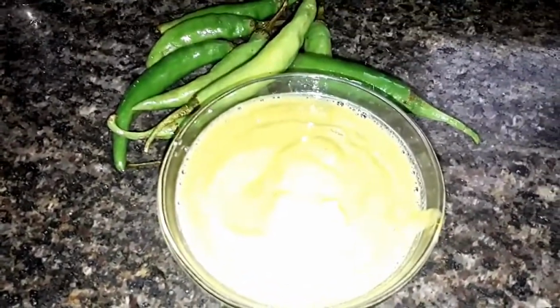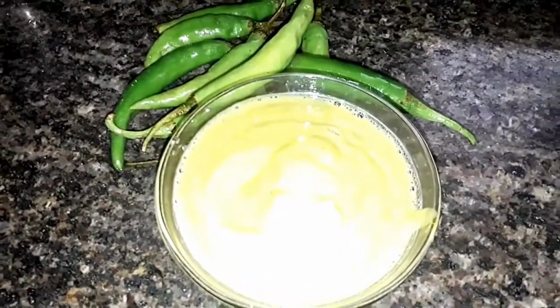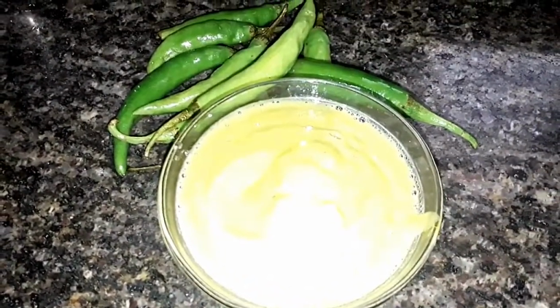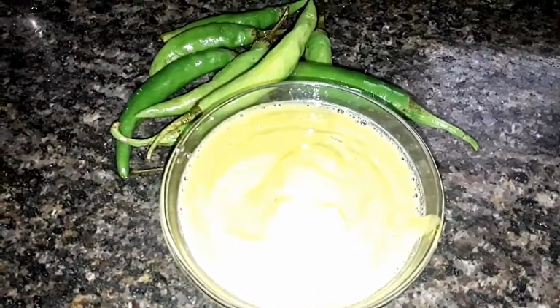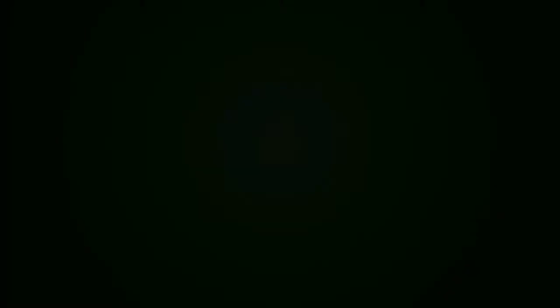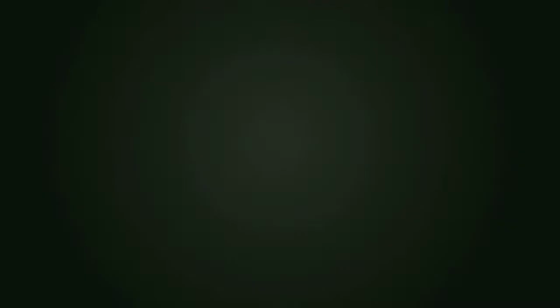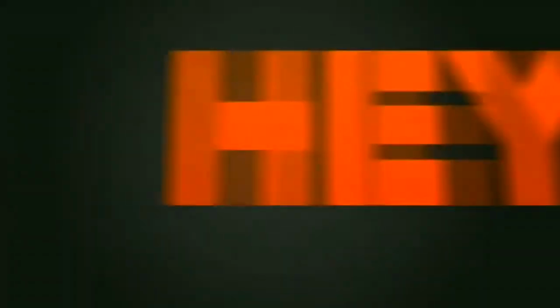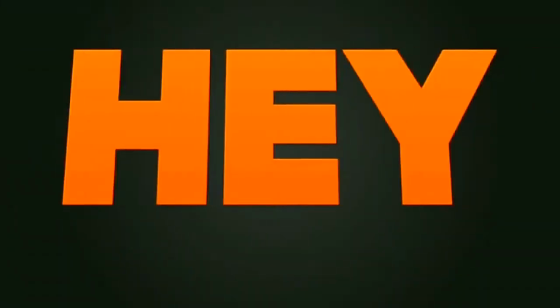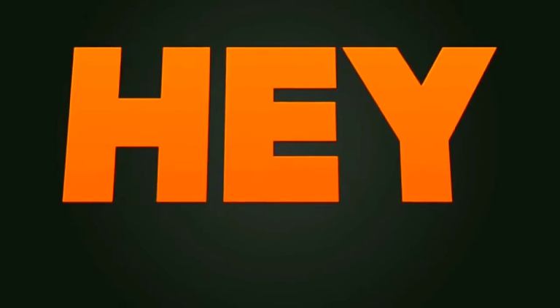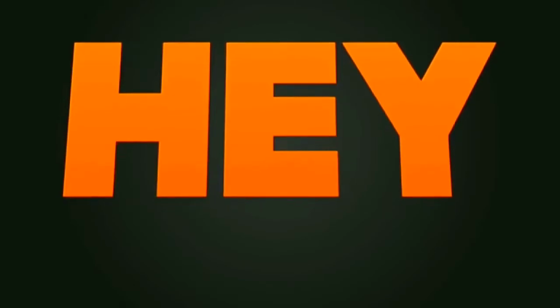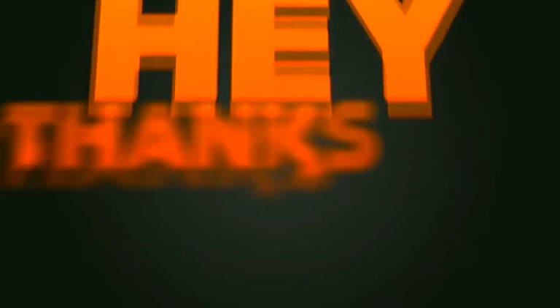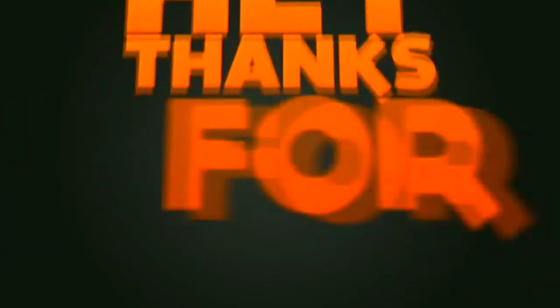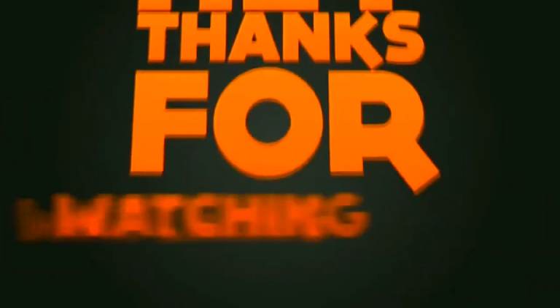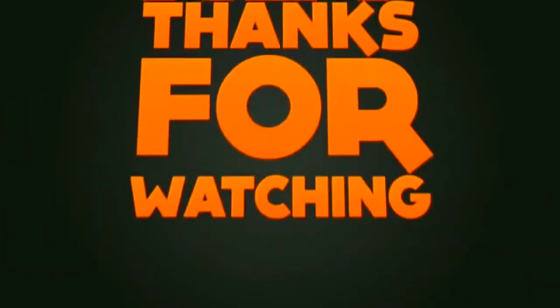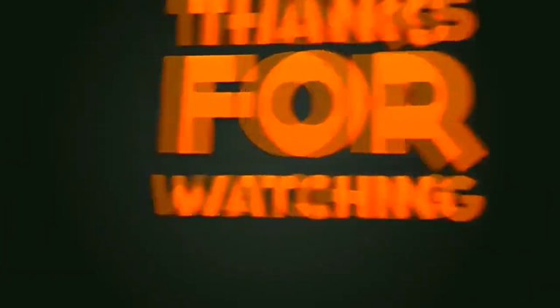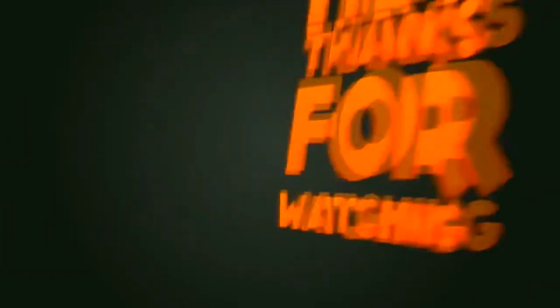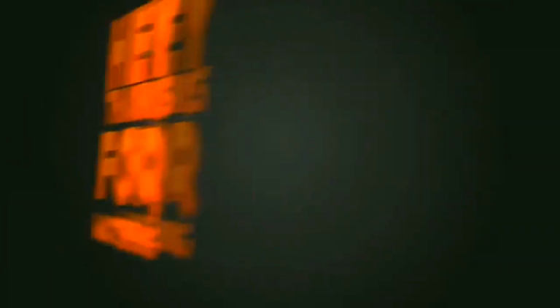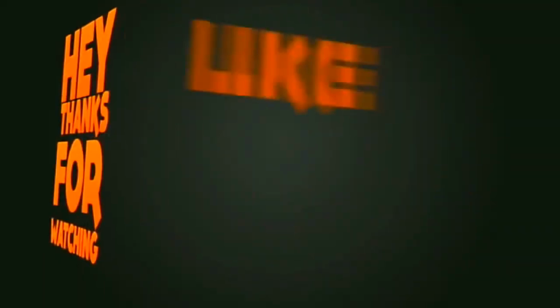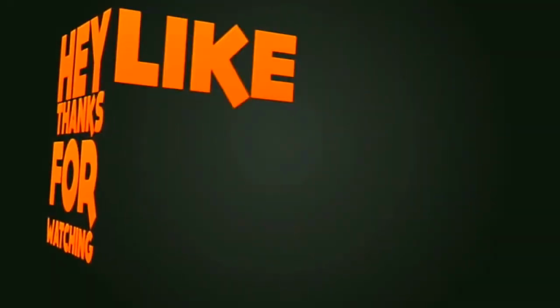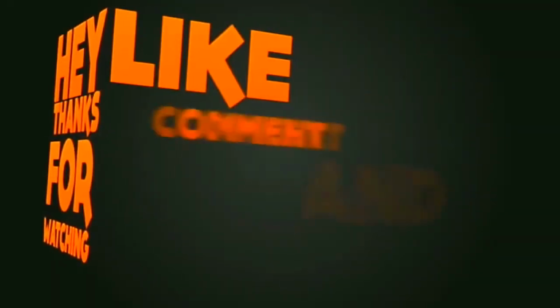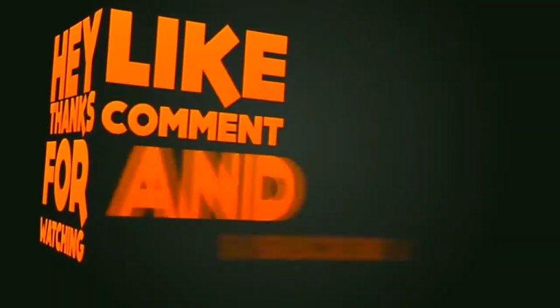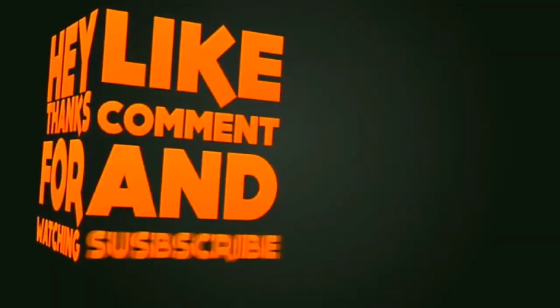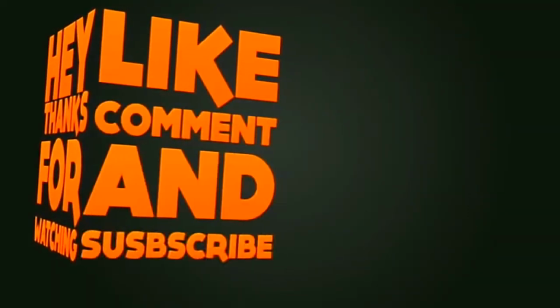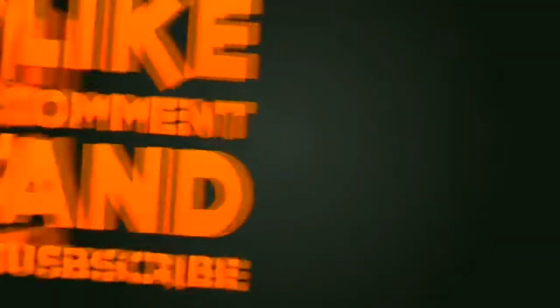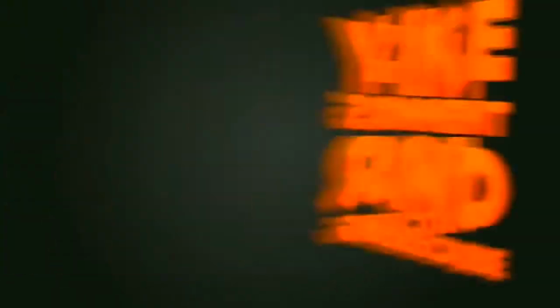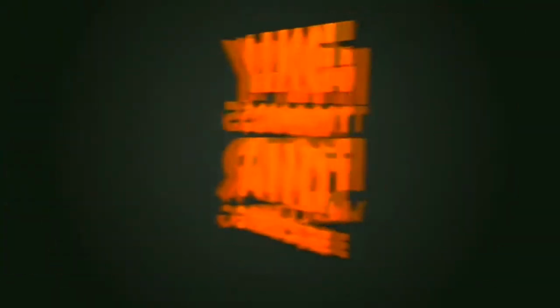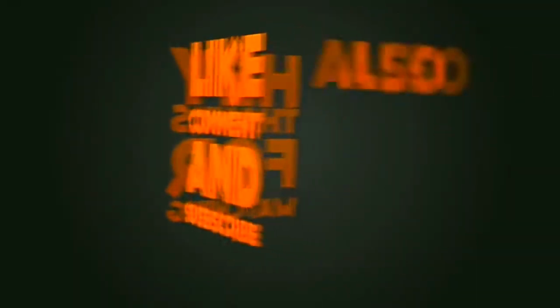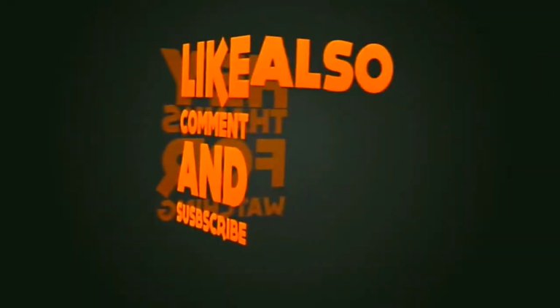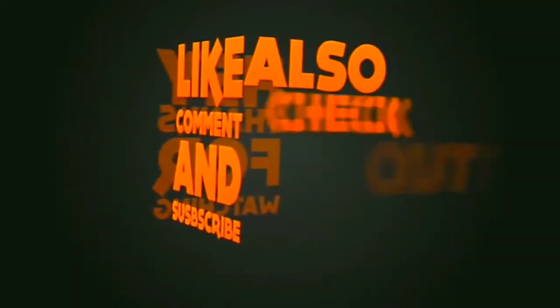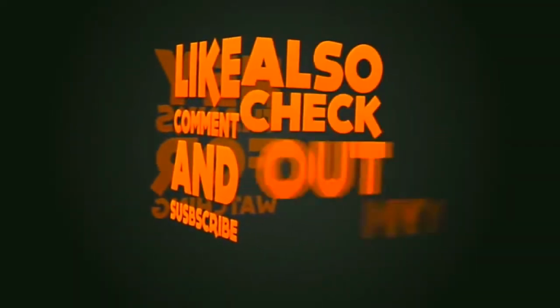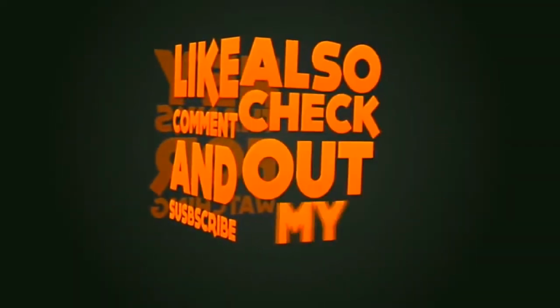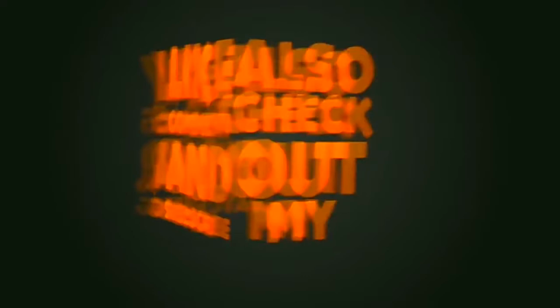Thank you for watching. I hope you like and share. Subscribe to the channel and share the post.